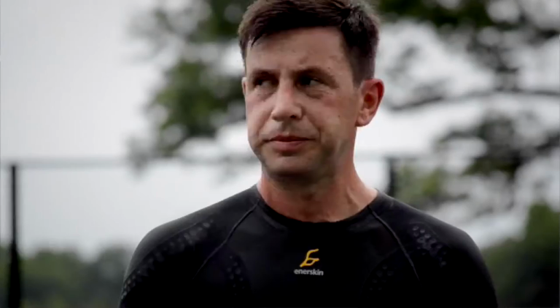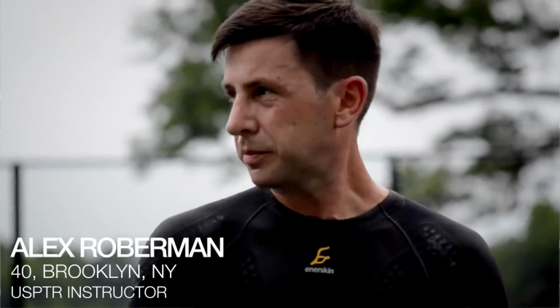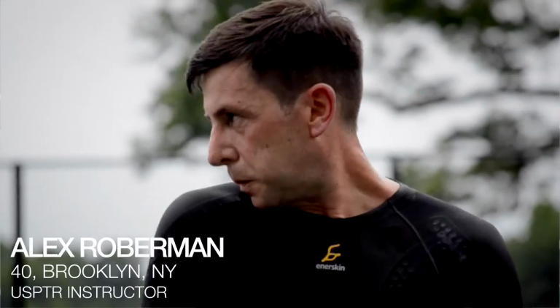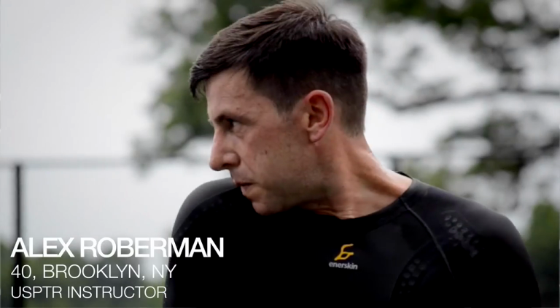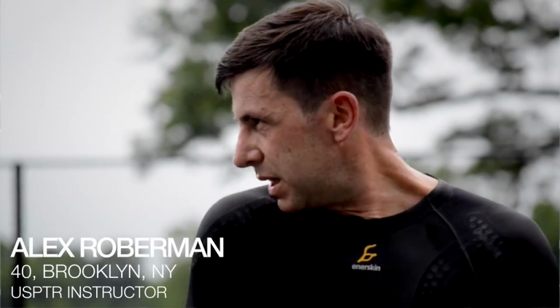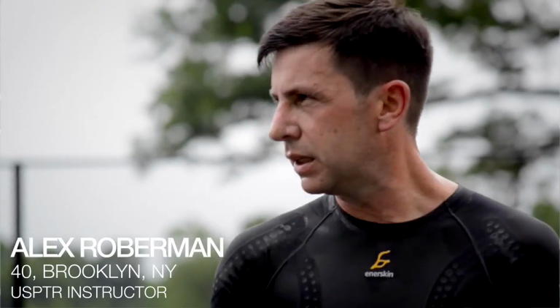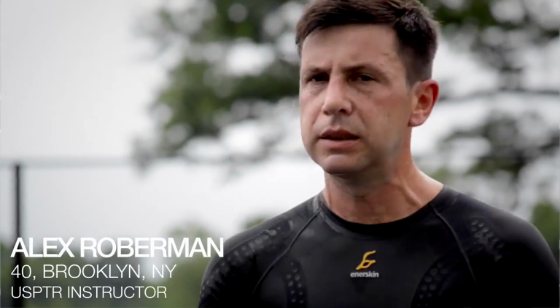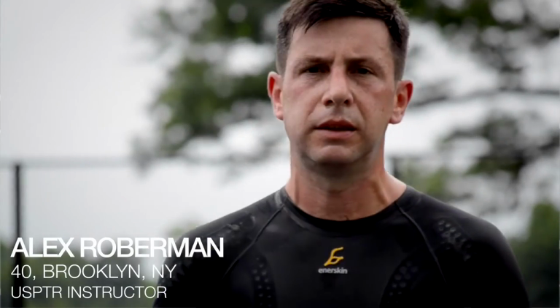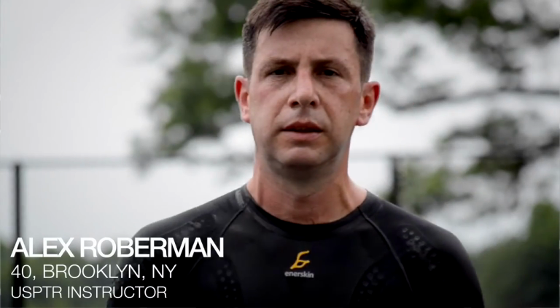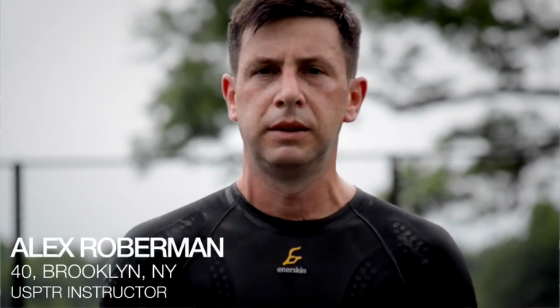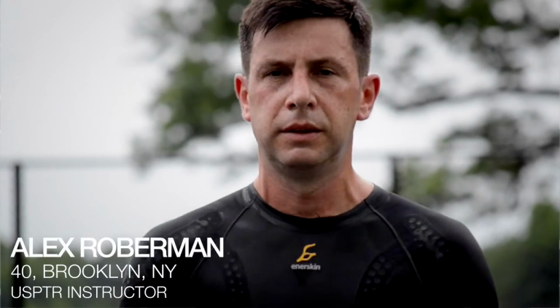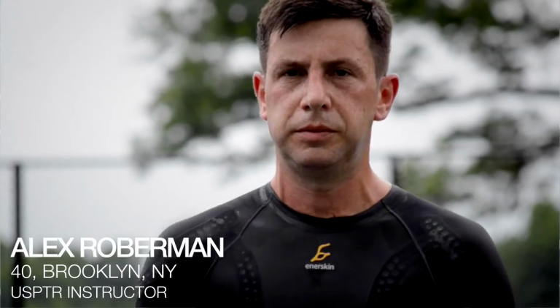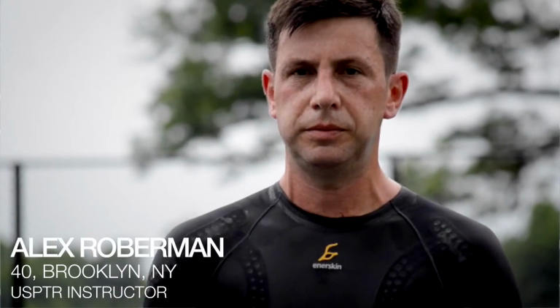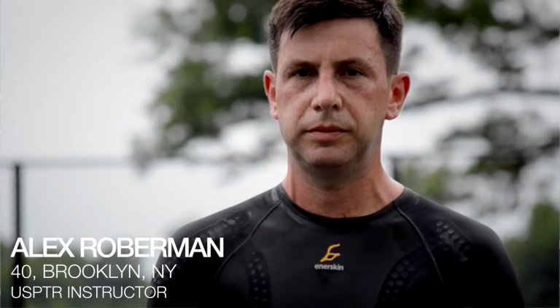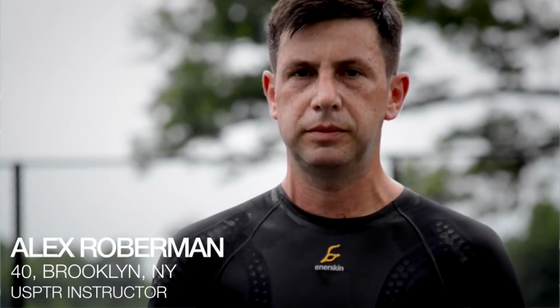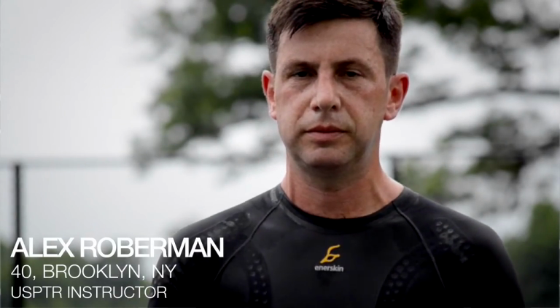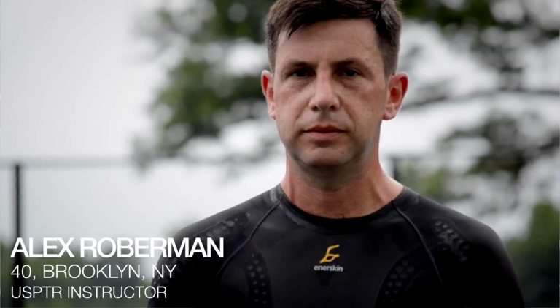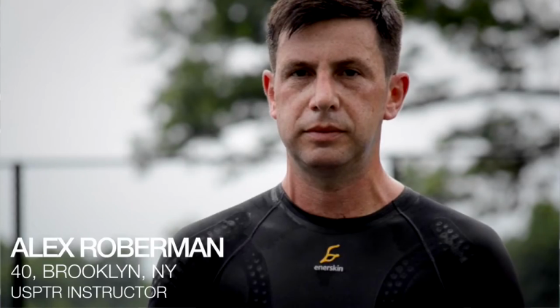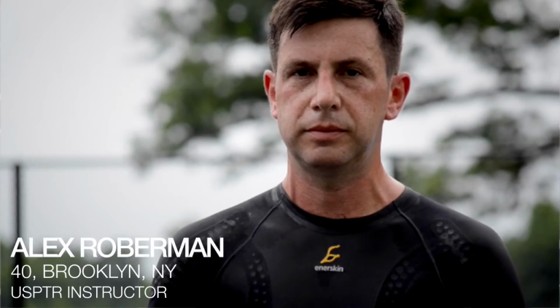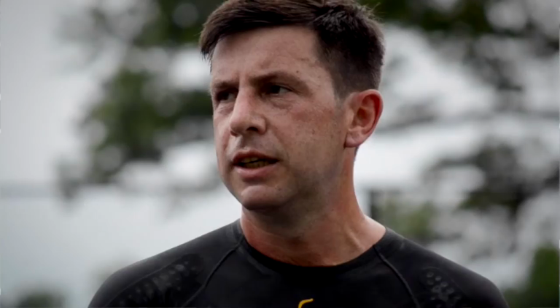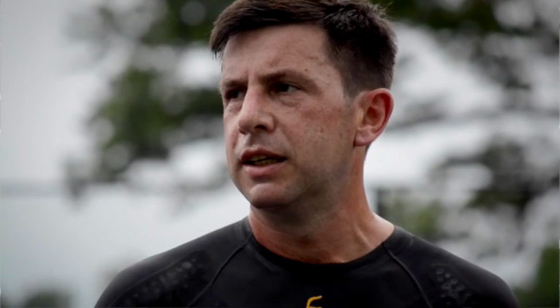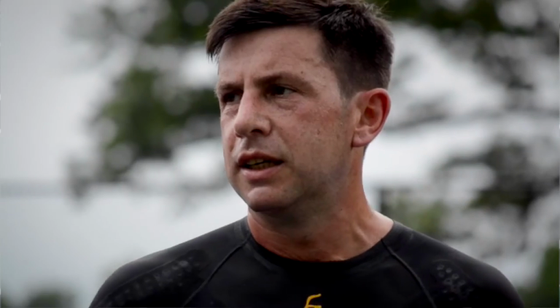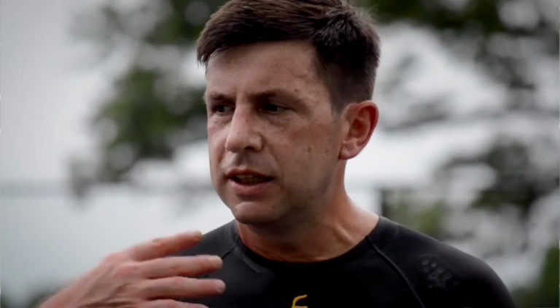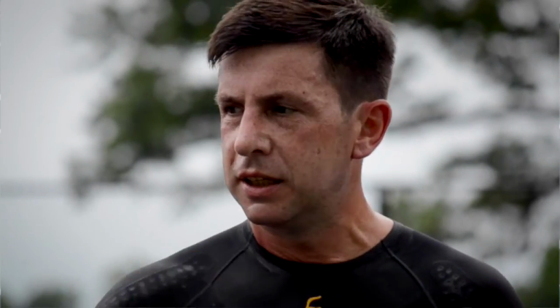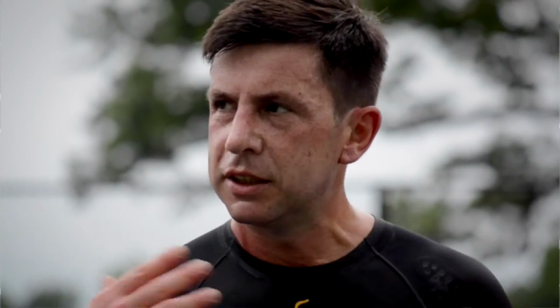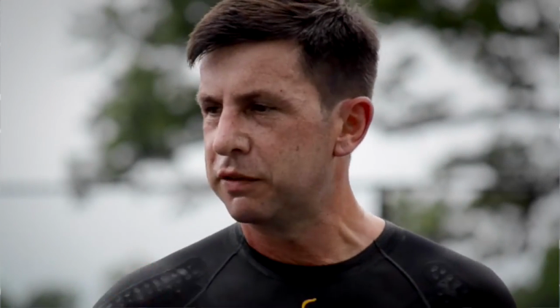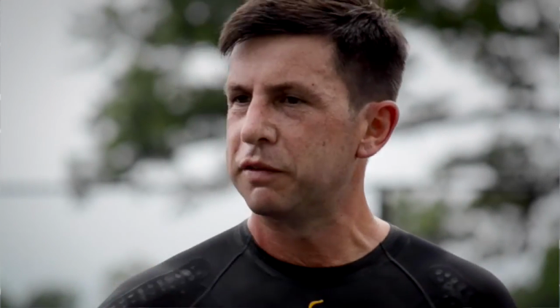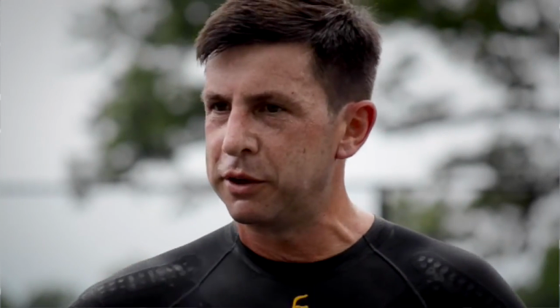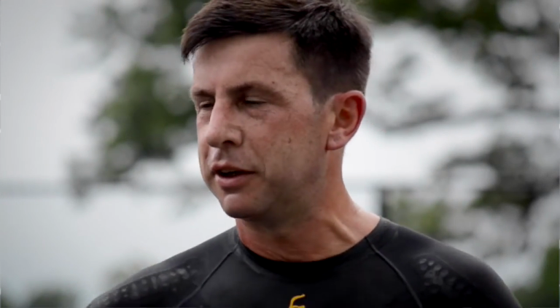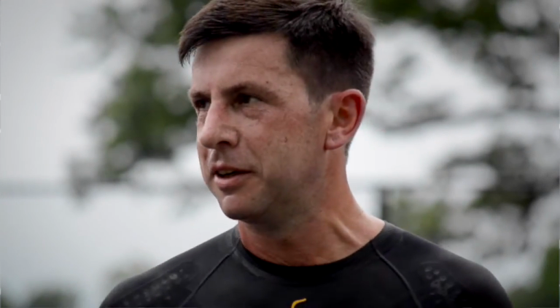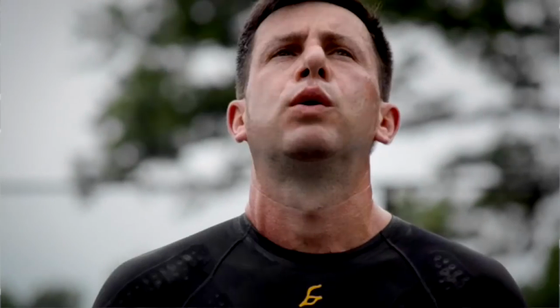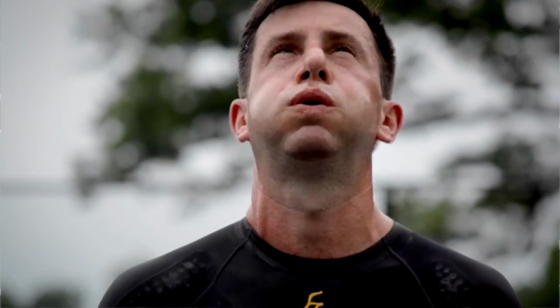Hi, my name is Alex Robberman. I'm an ex-professional tennis player. At this moment I teach advanced junior kids.